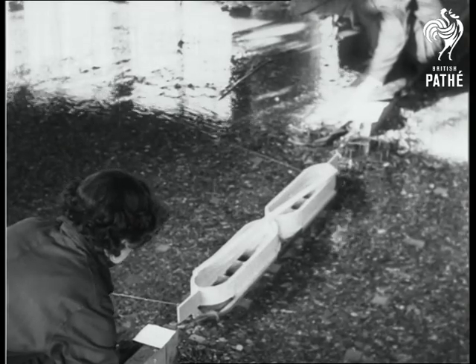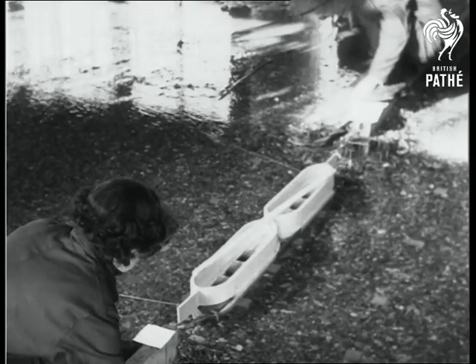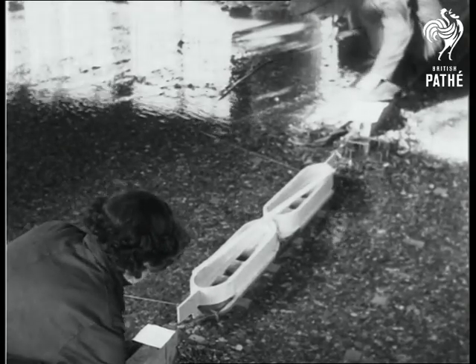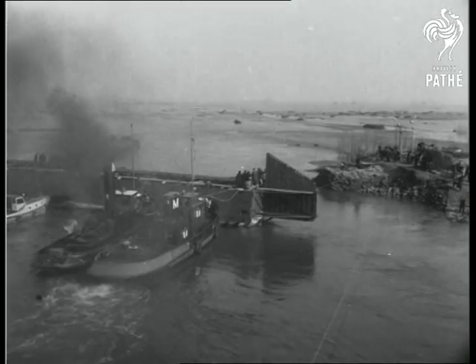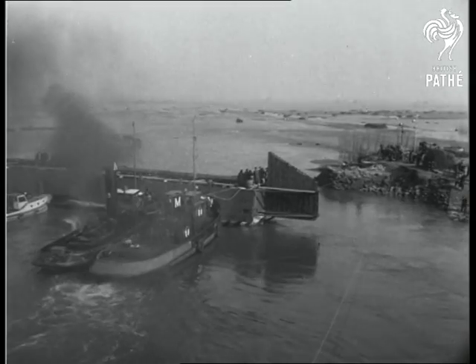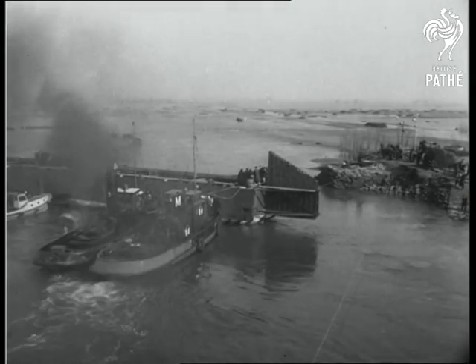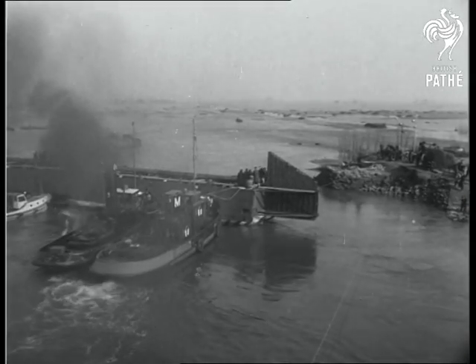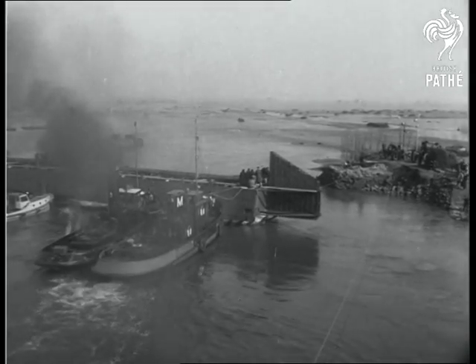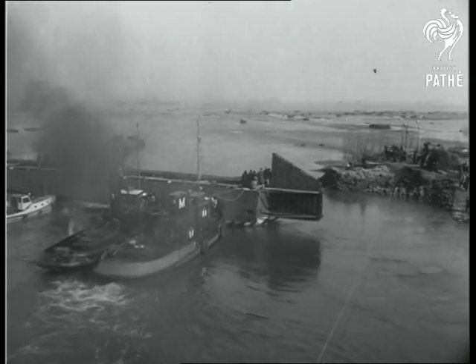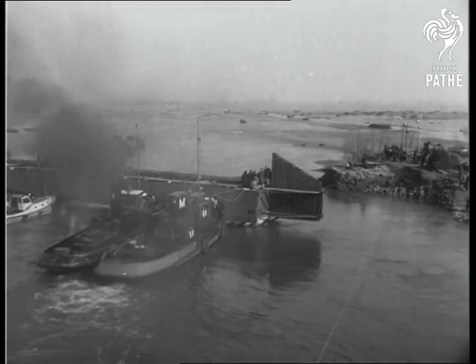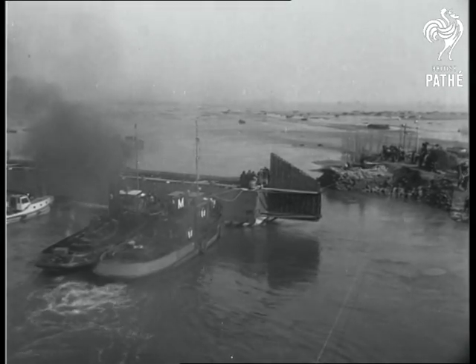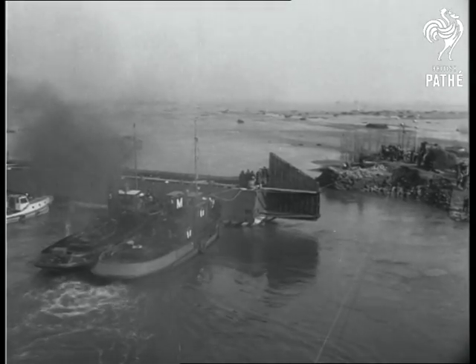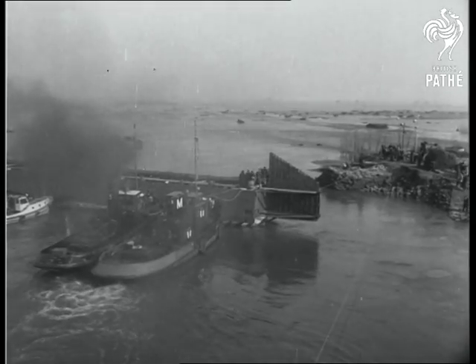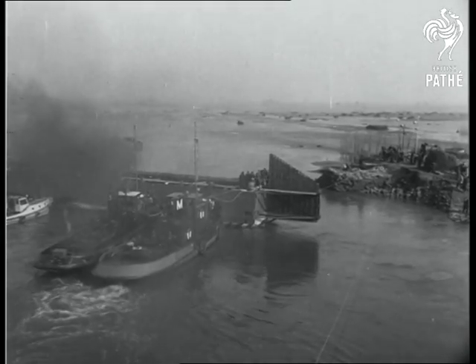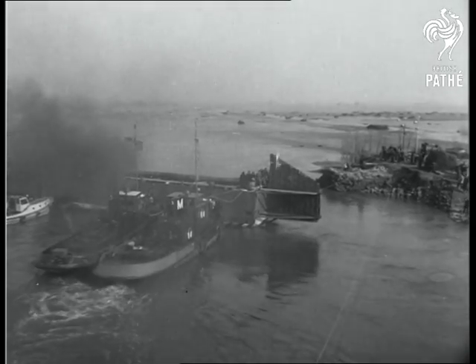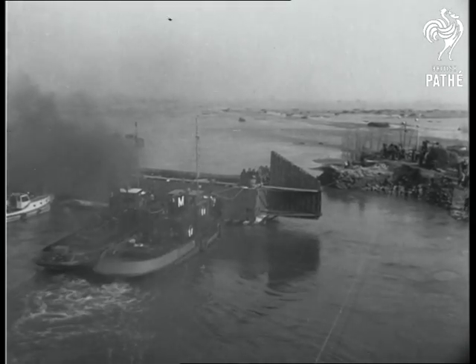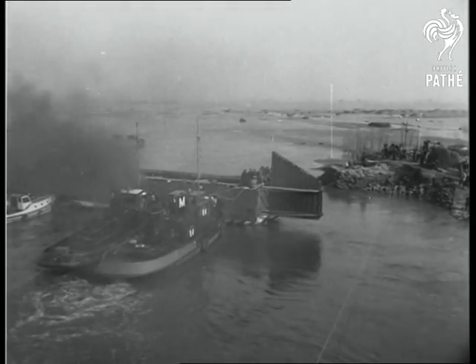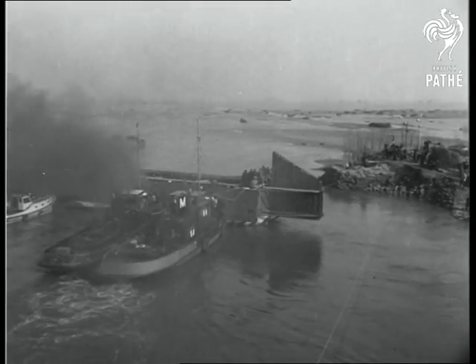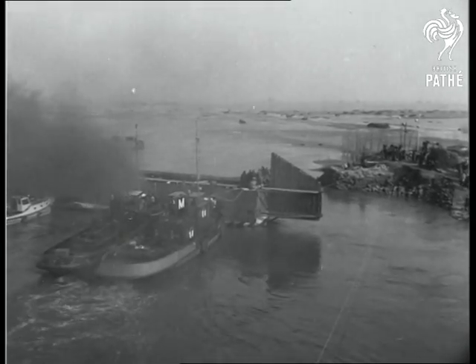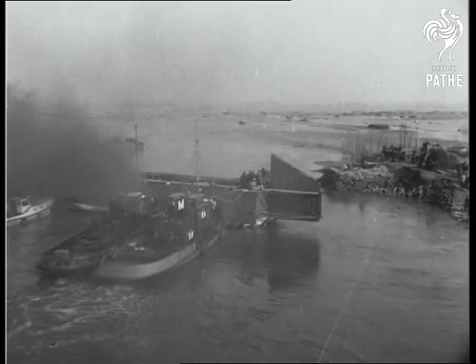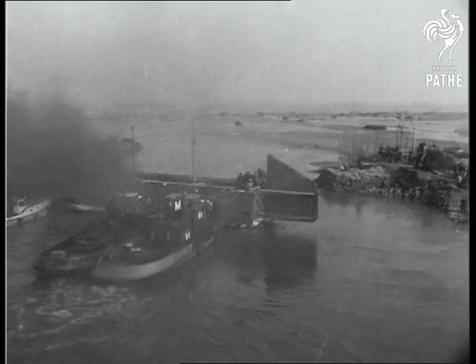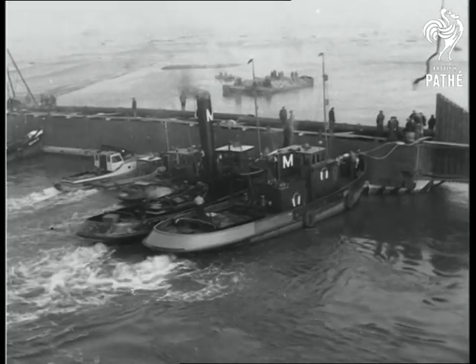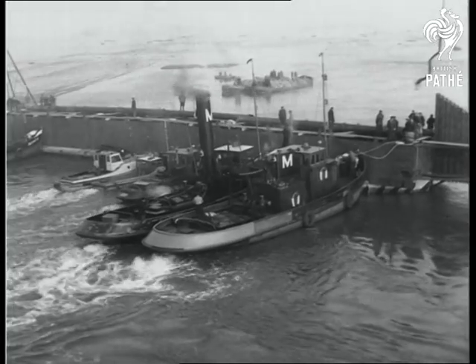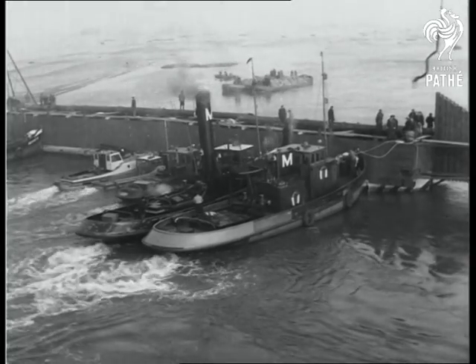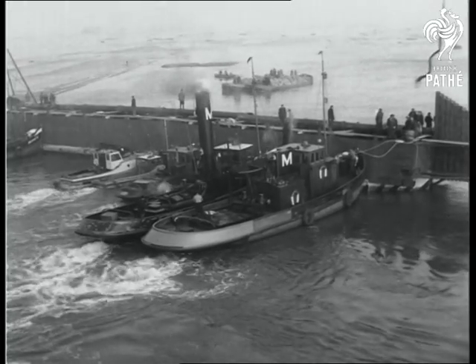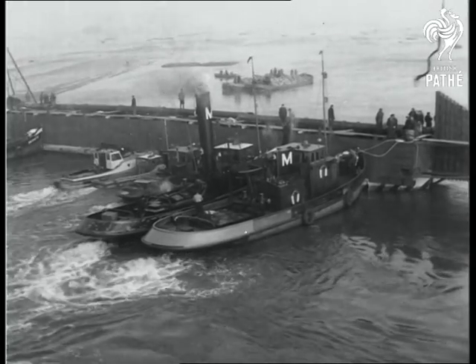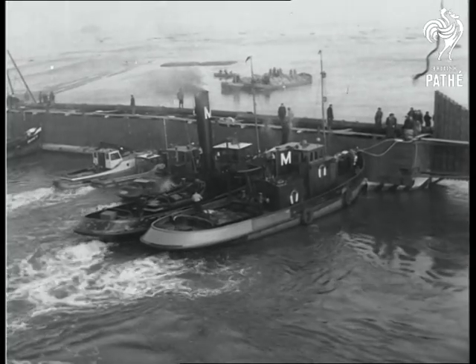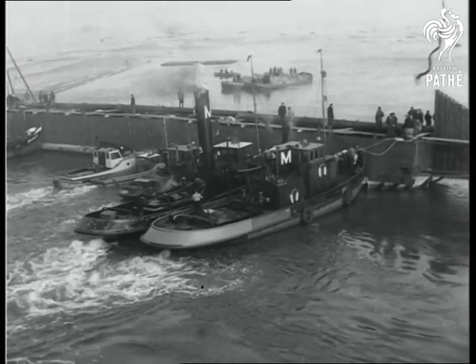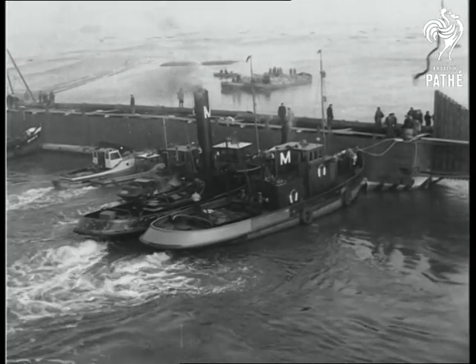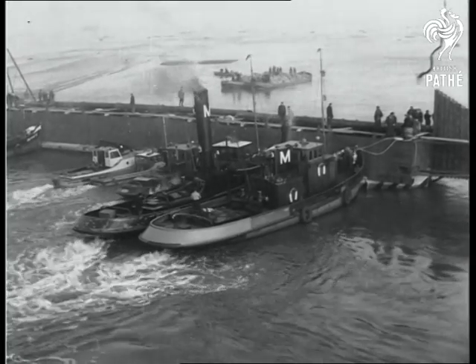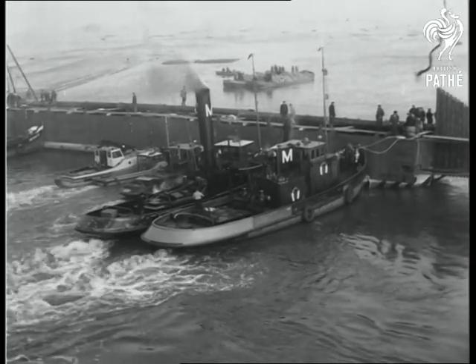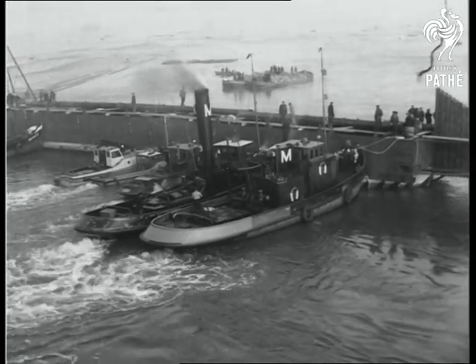Basing their final plans on these findings, engineers, with the aid of tugs, move the colossal concrete structures into the breach where they are sunk.